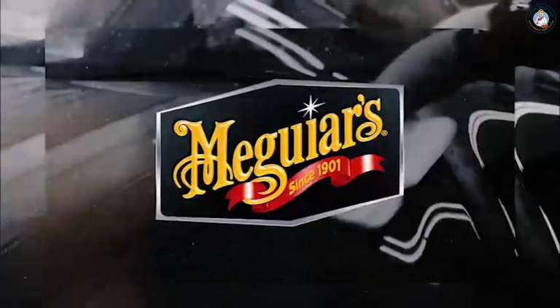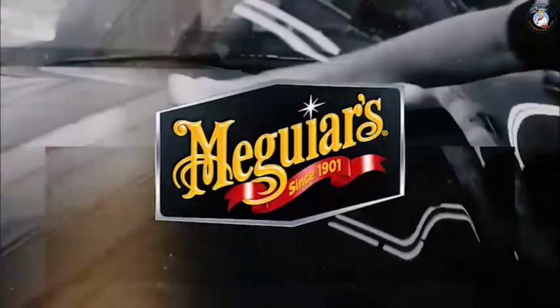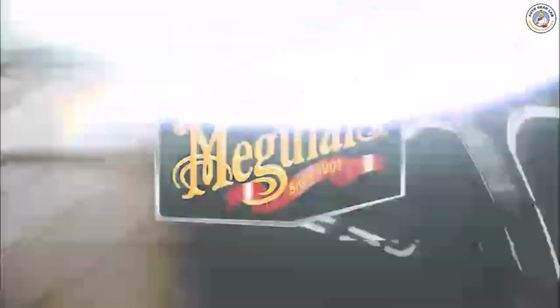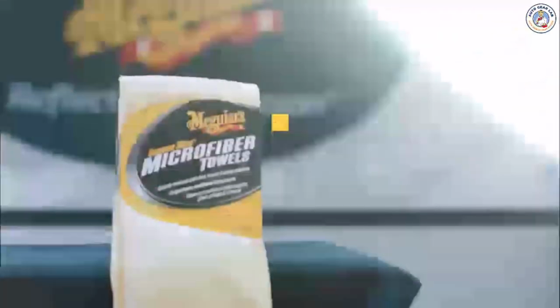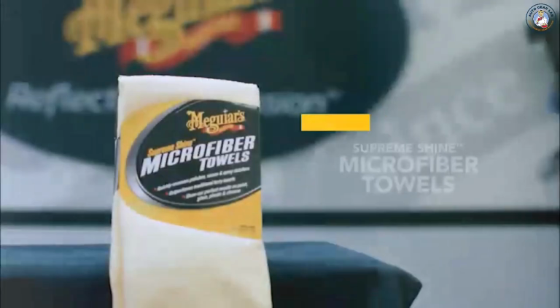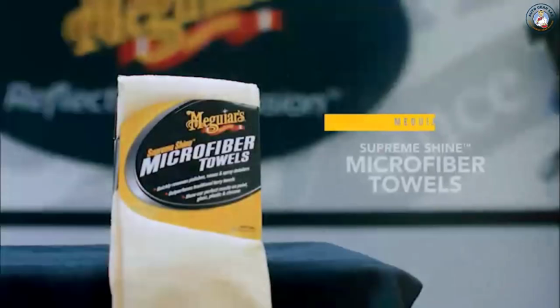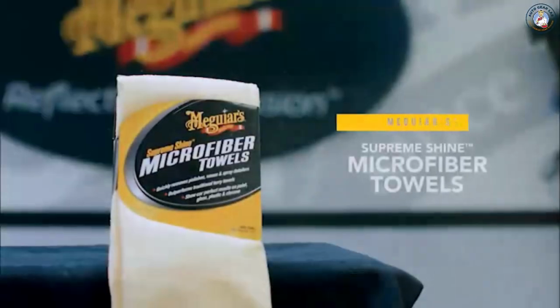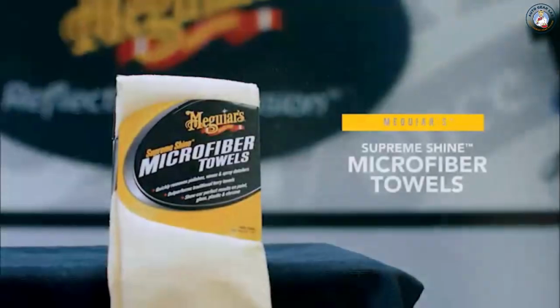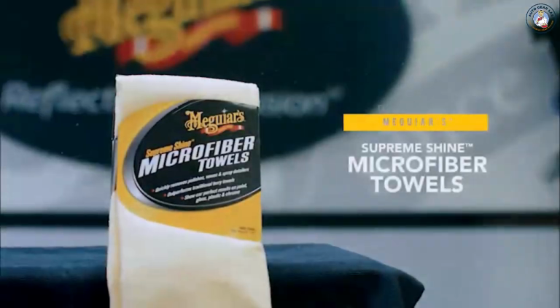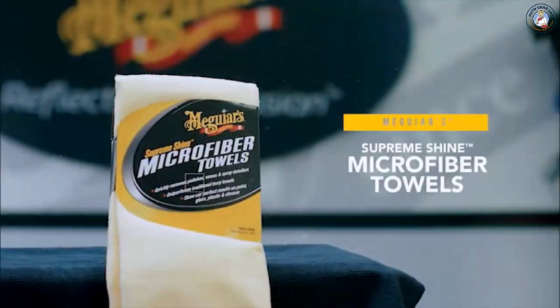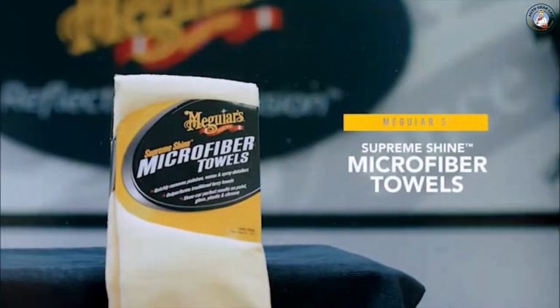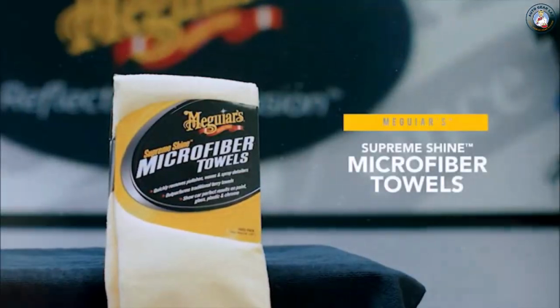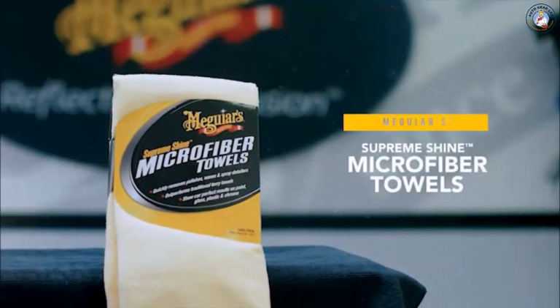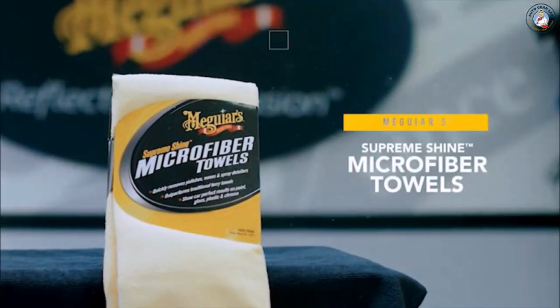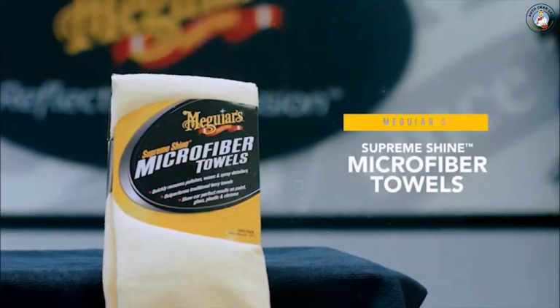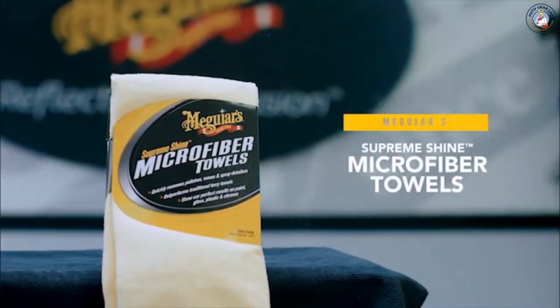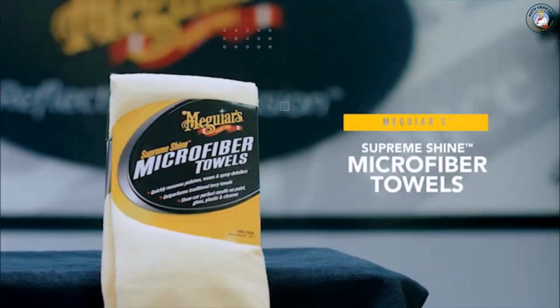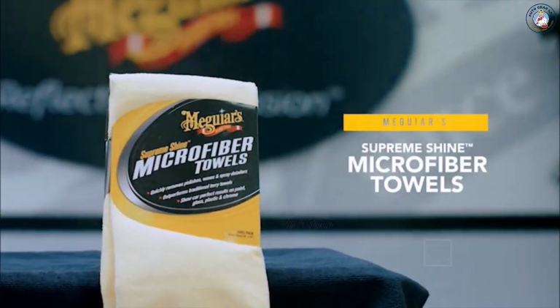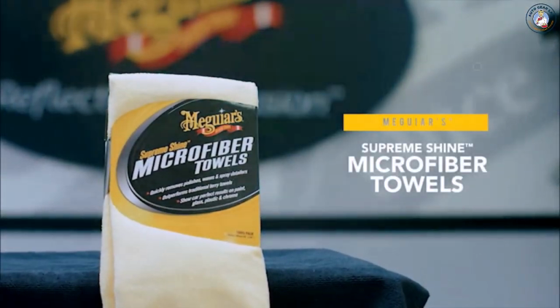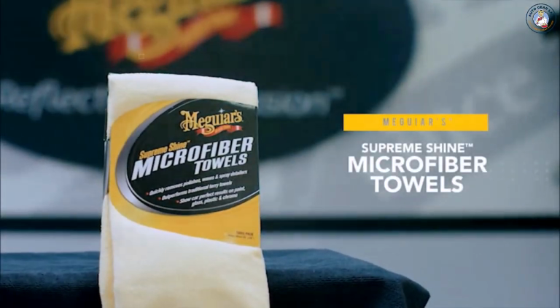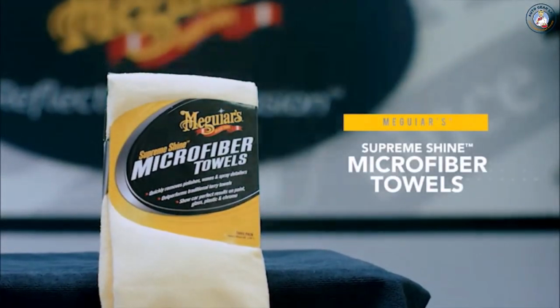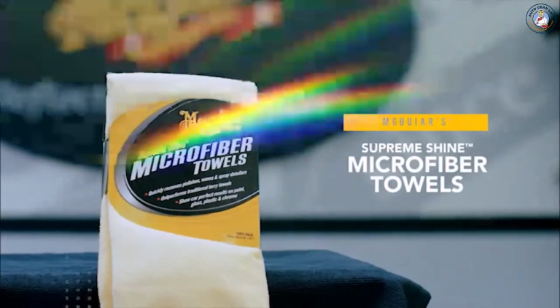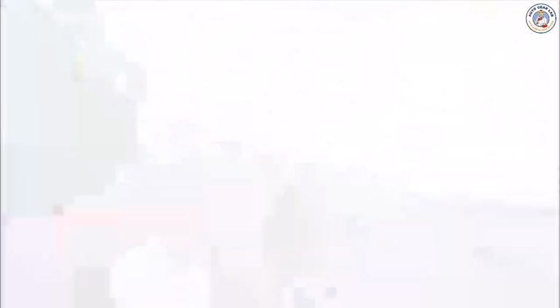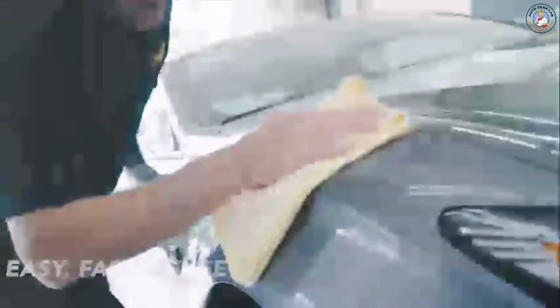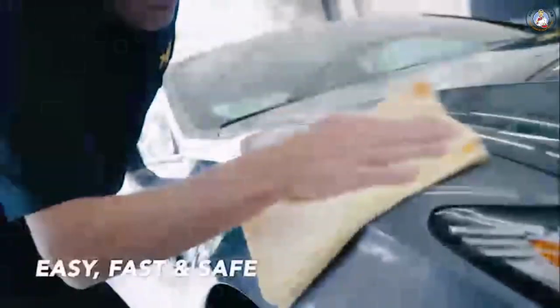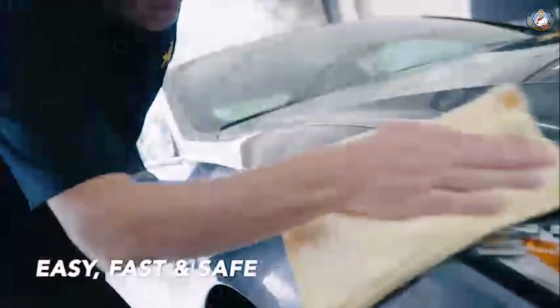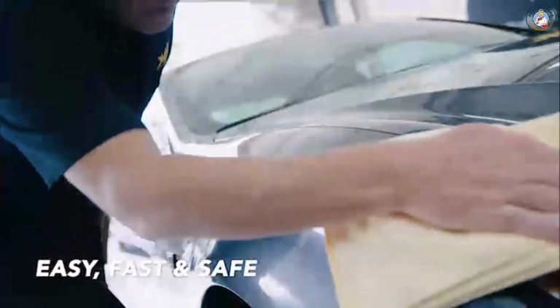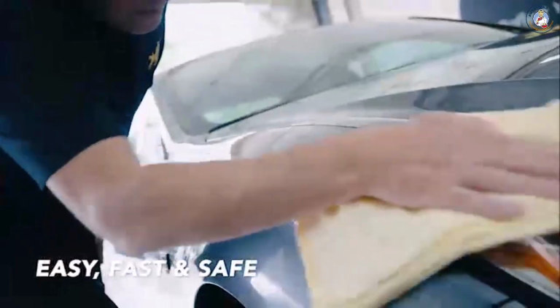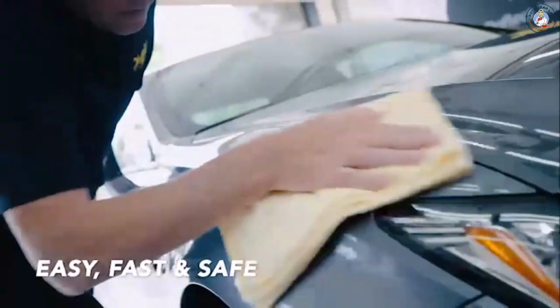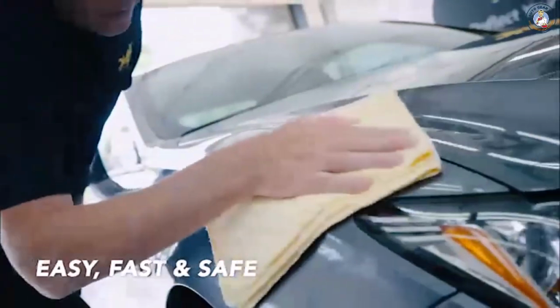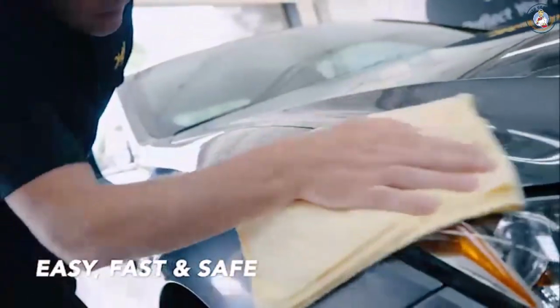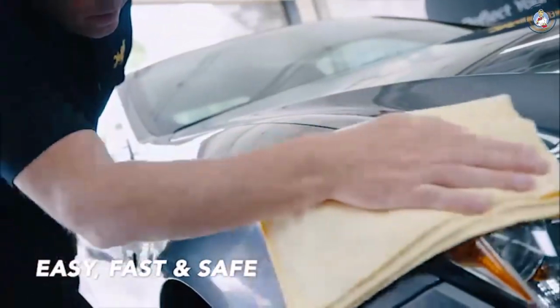Meguiar's SupremeShine microfiber towels are the easiest, fastest and safest way to wipe your car.